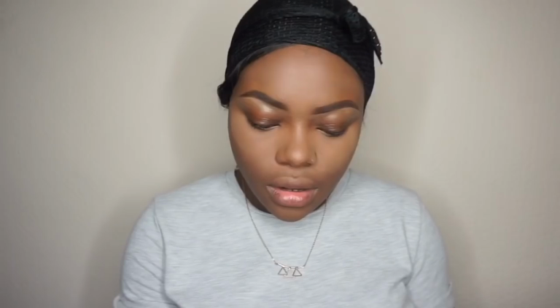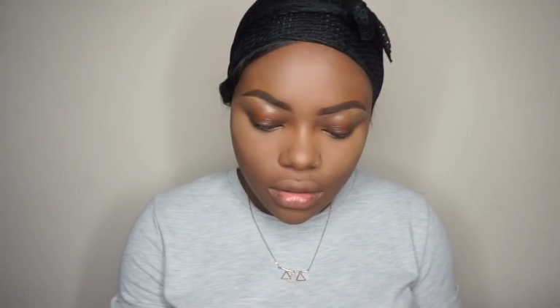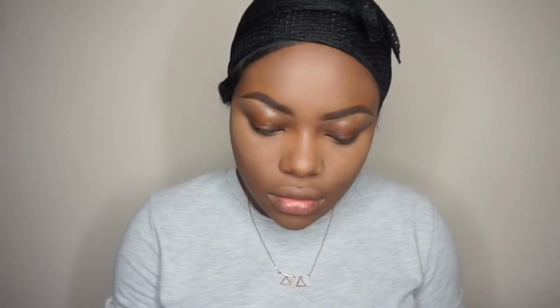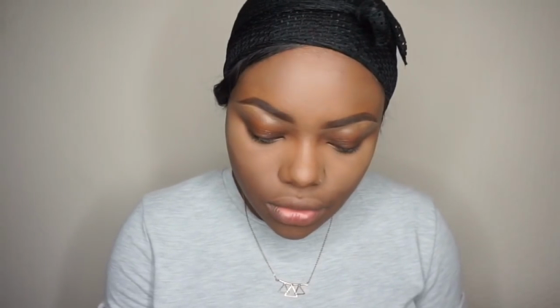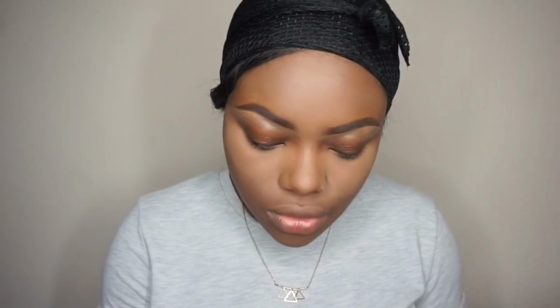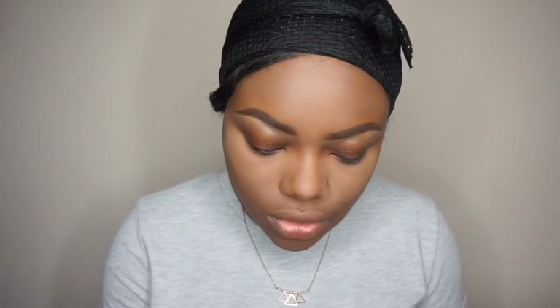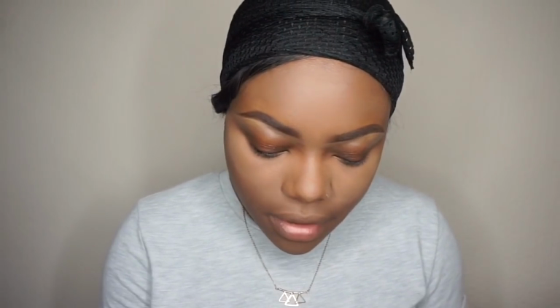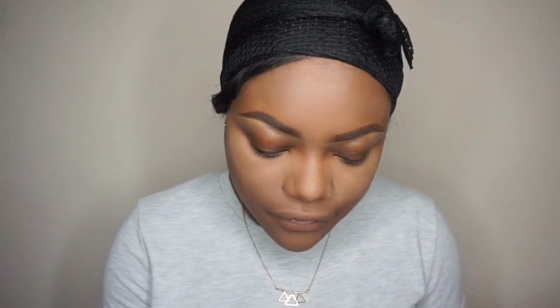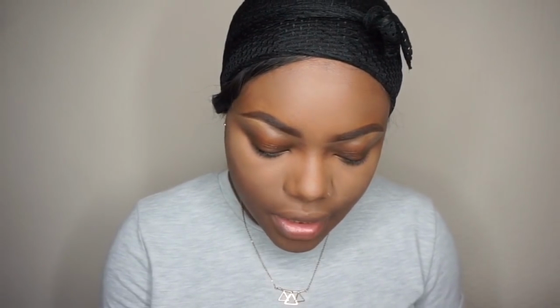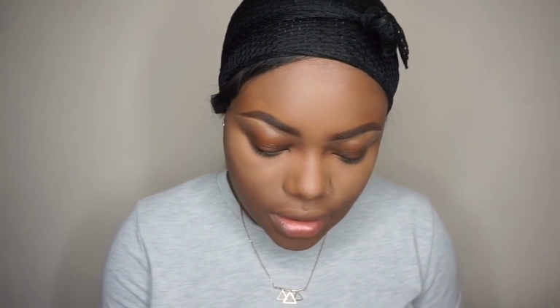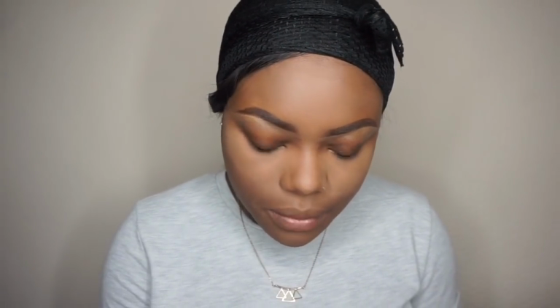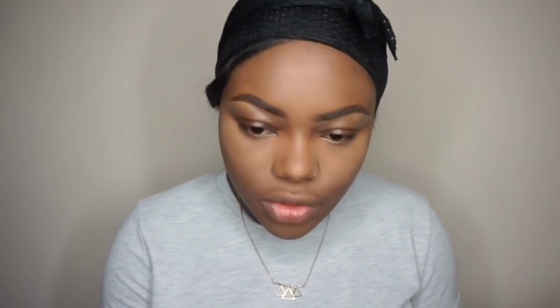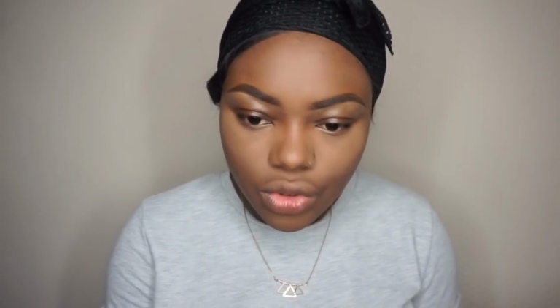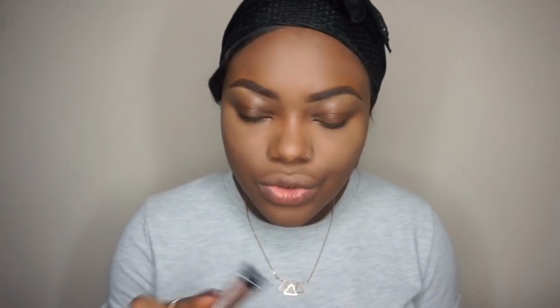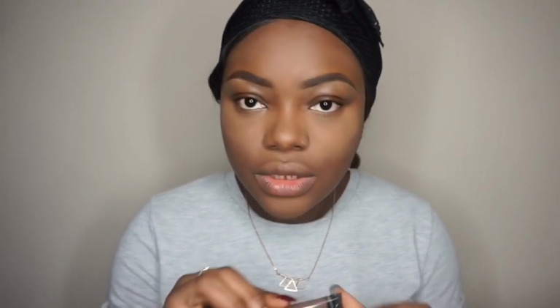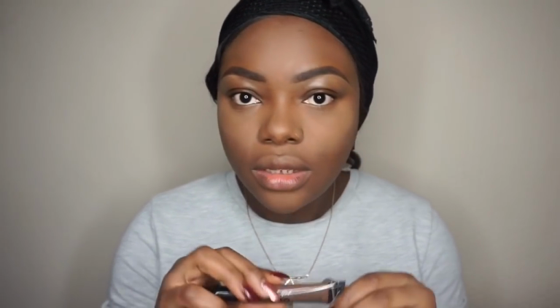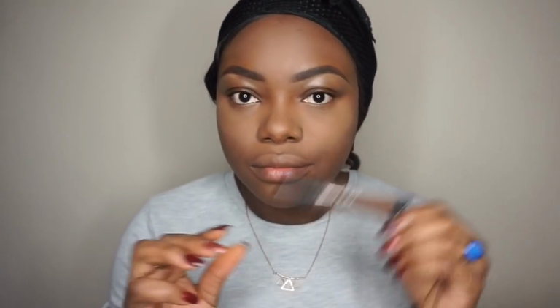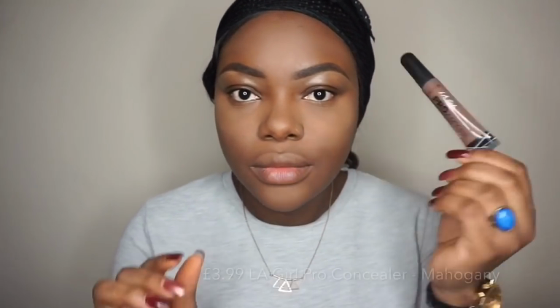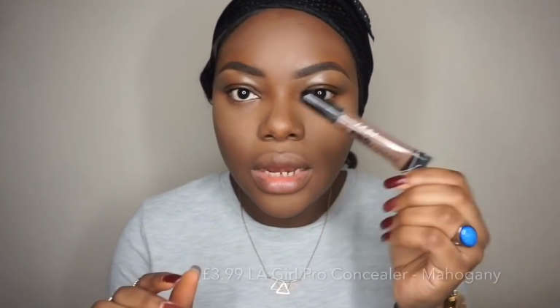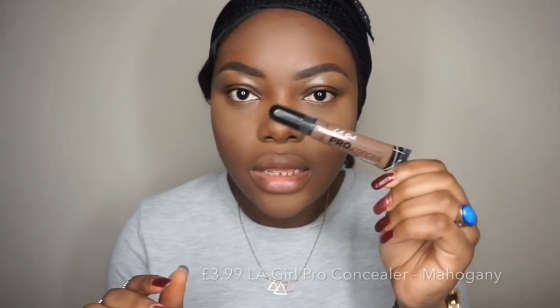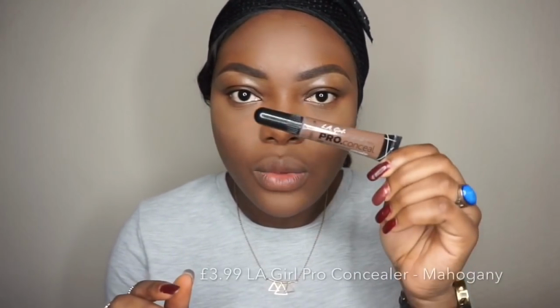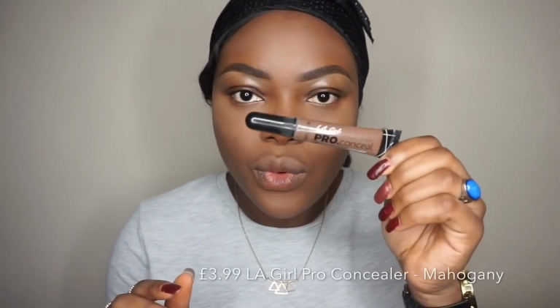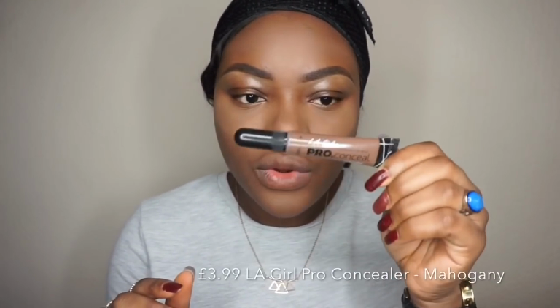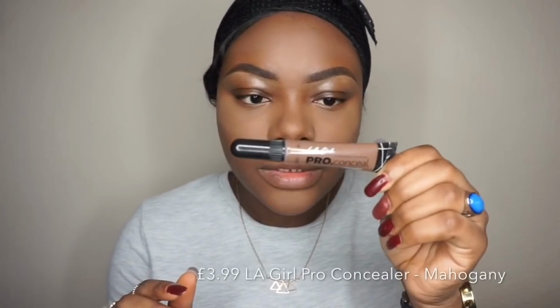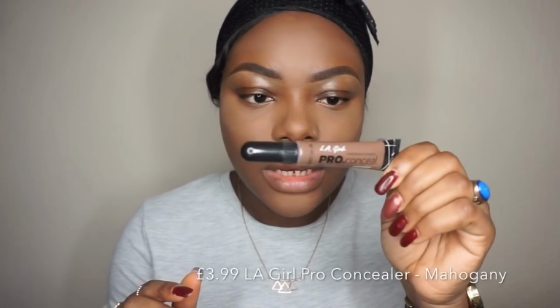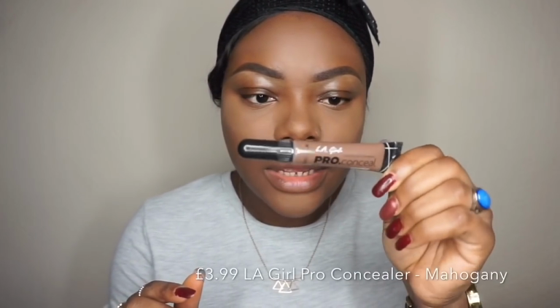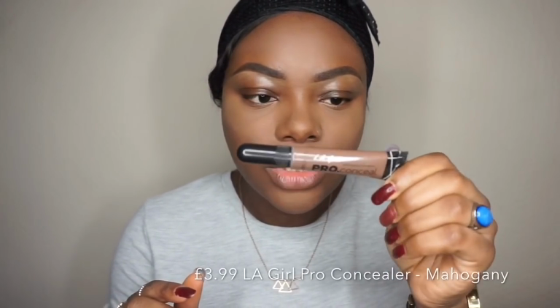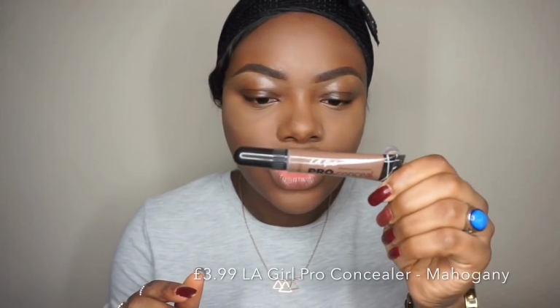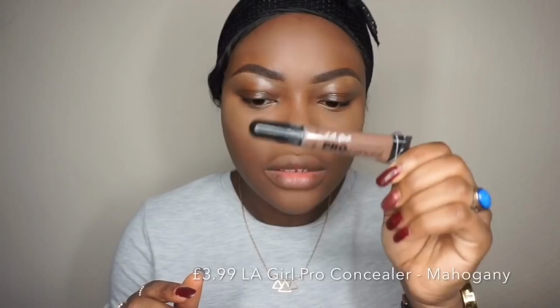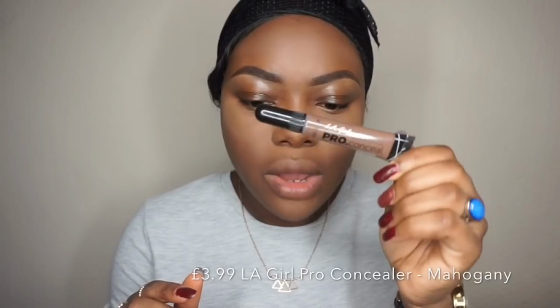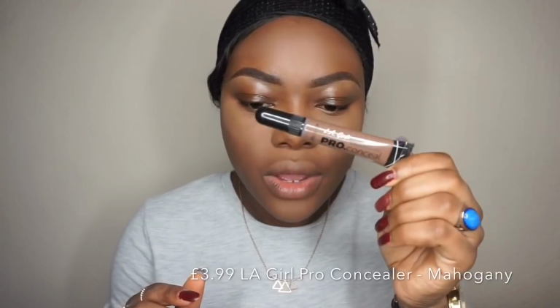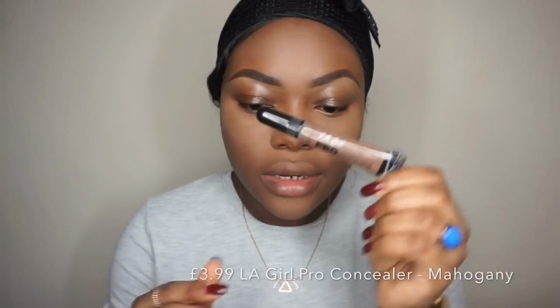To contour my face I'm going to use the LA Girl Pro Concealer in the shade Mahogany.